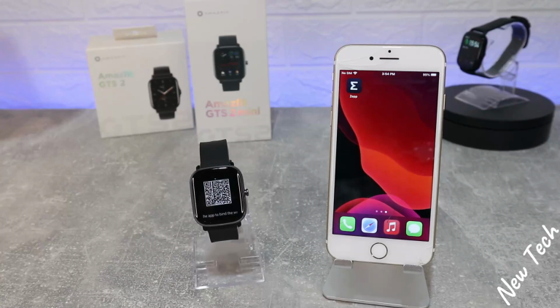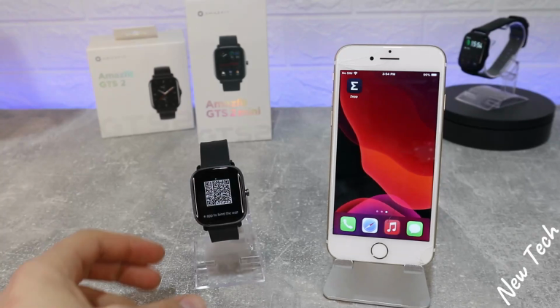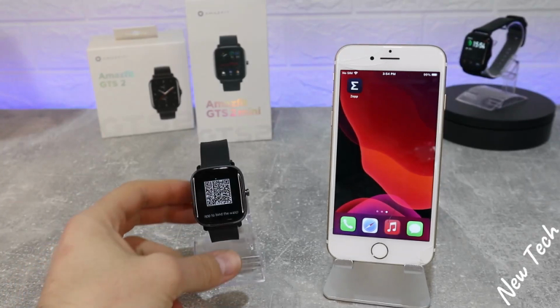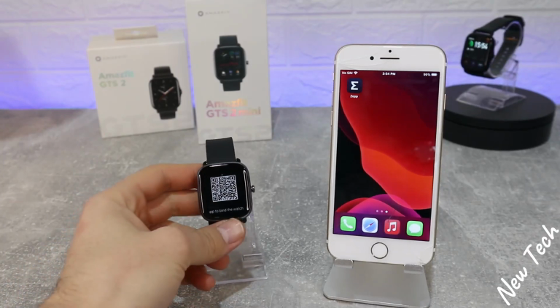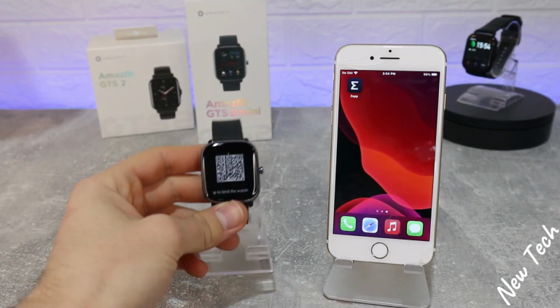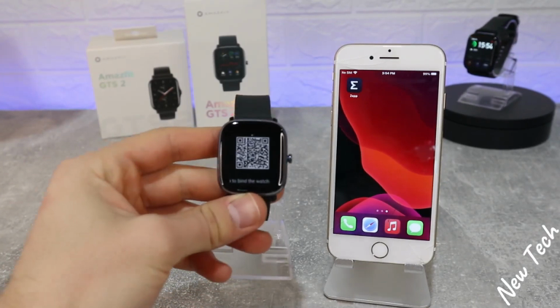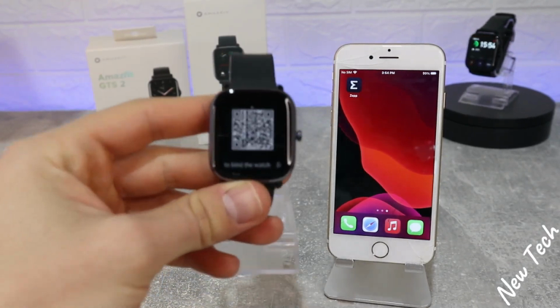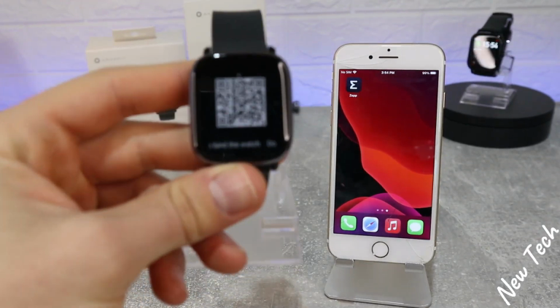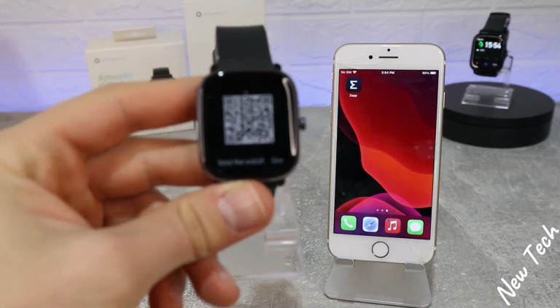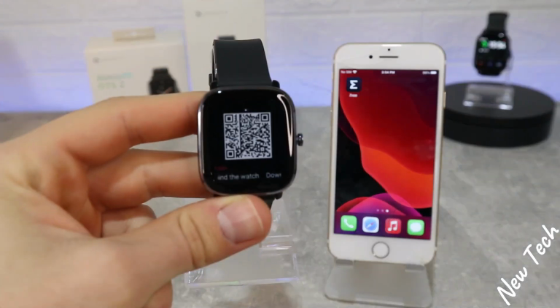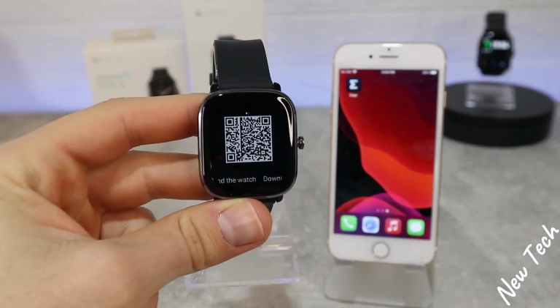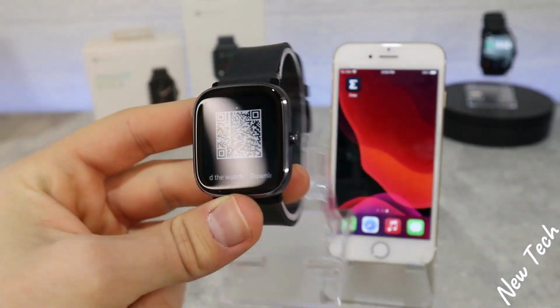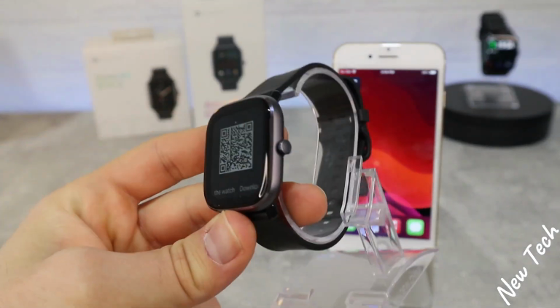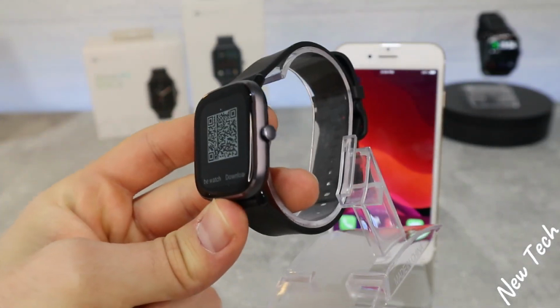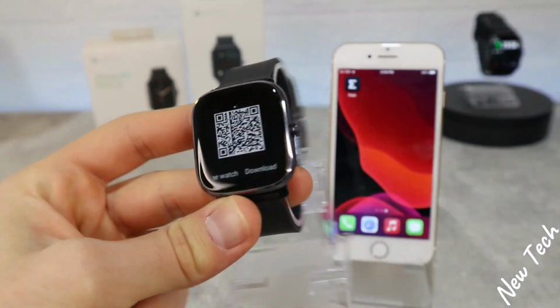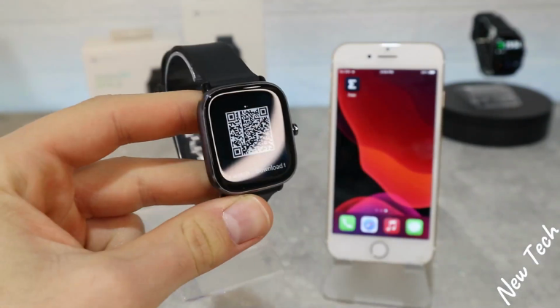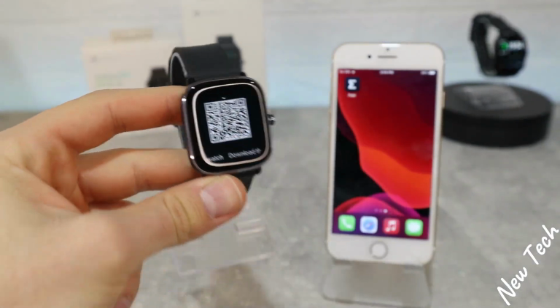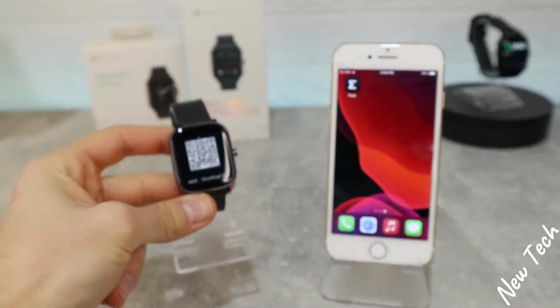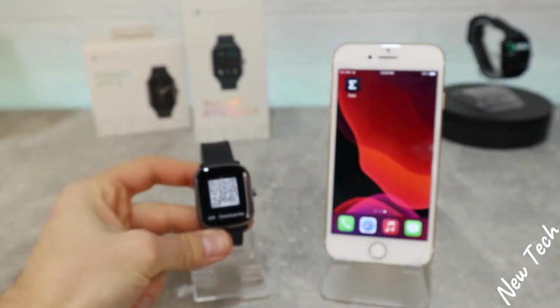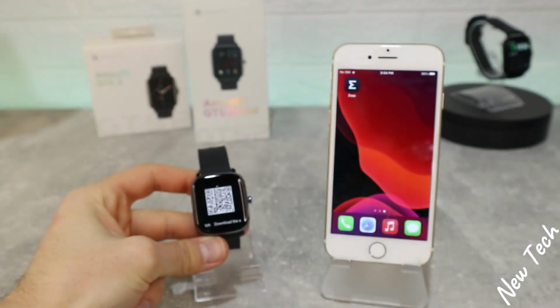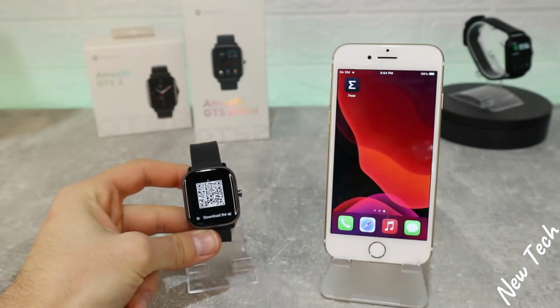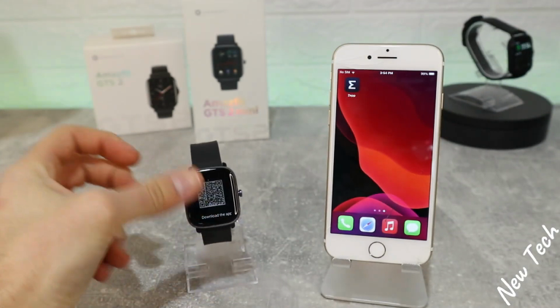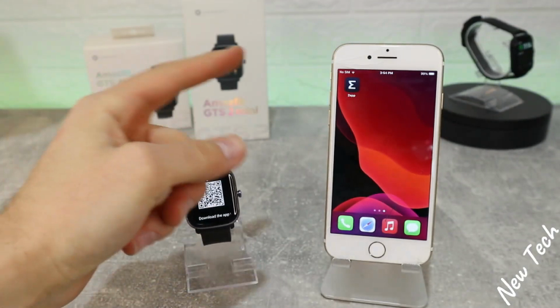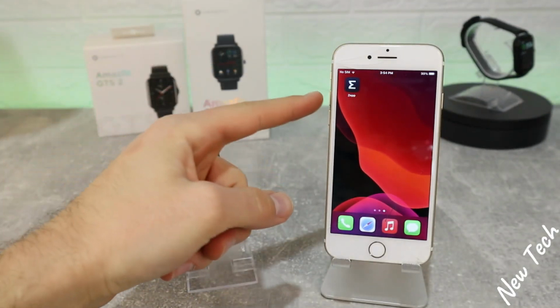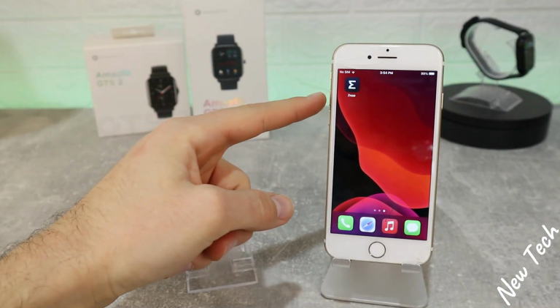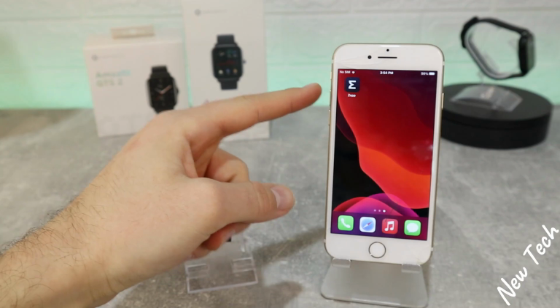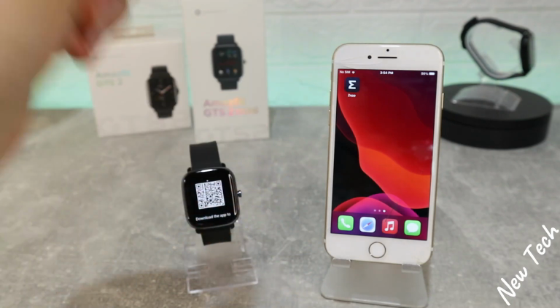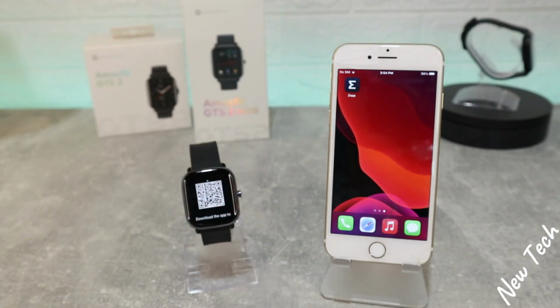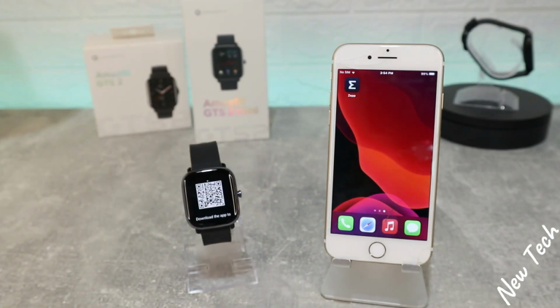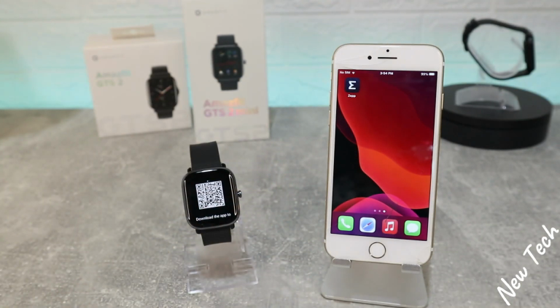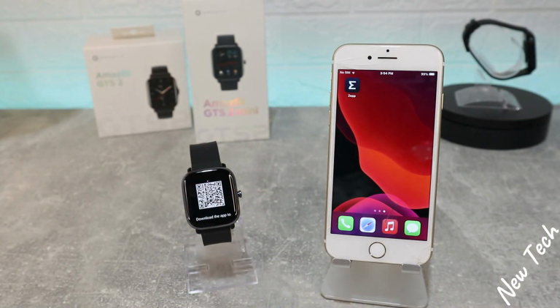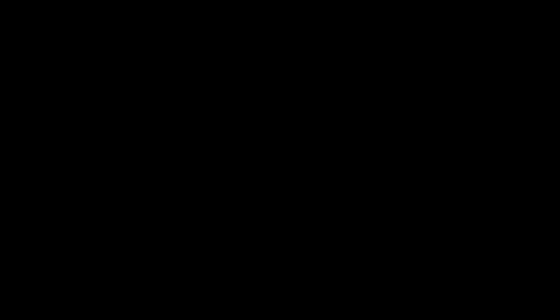Hello everyone and welcome back to New Tech. Today we're going to show you how to connect your Amazfit GTS 2 Mini with the Zepp app on iOS.